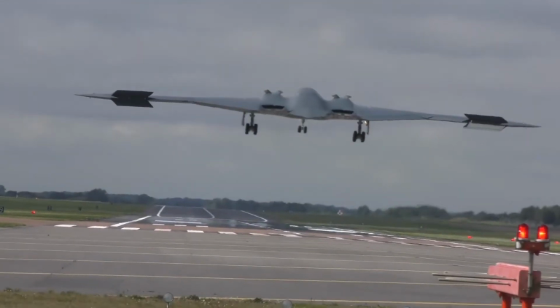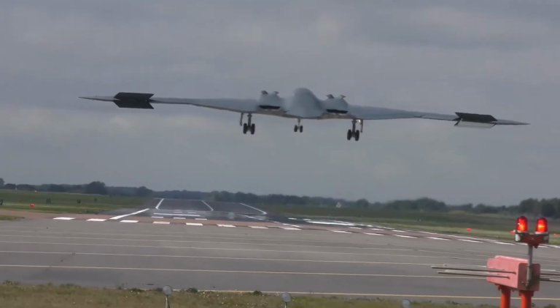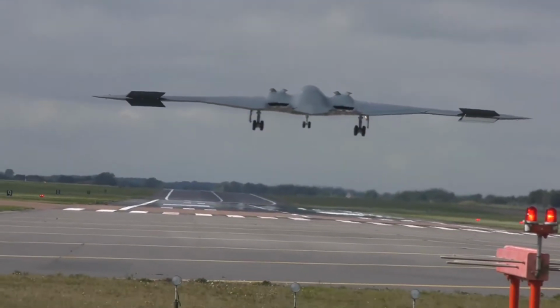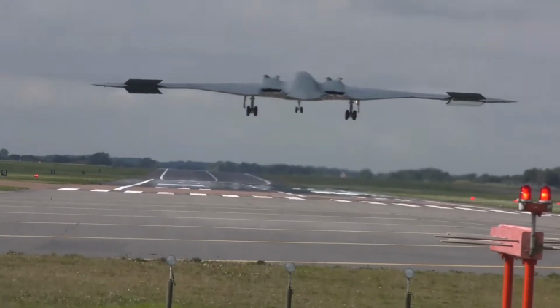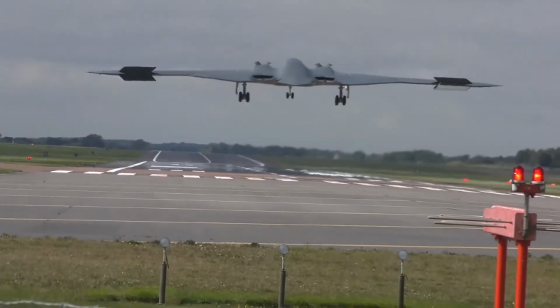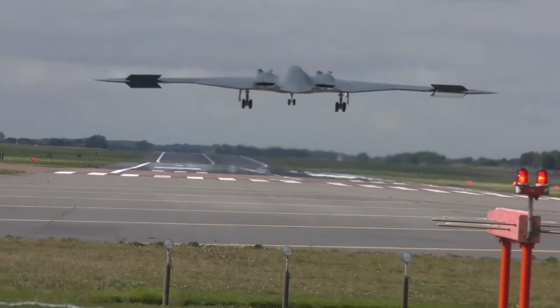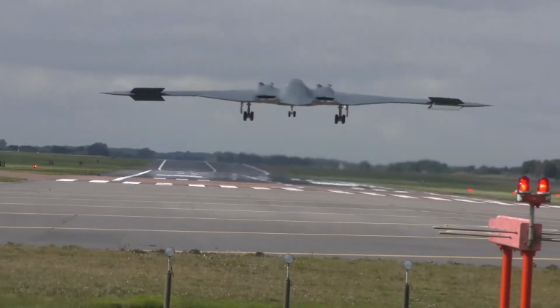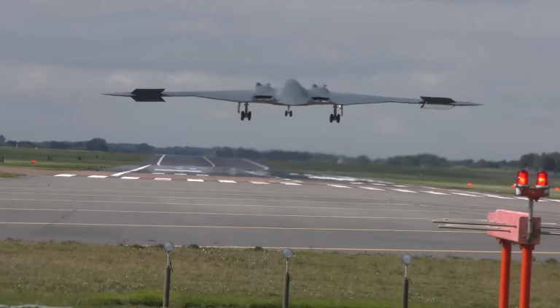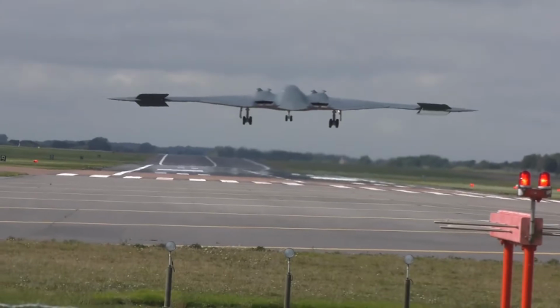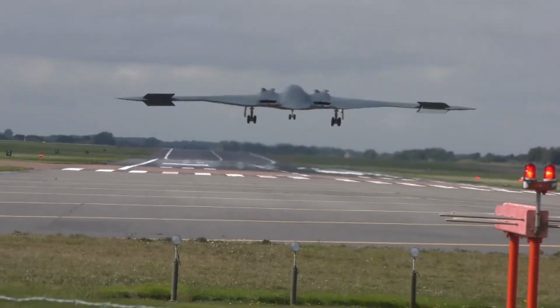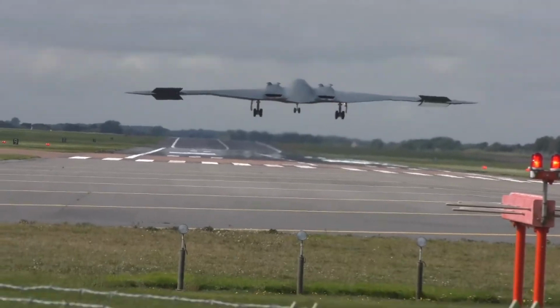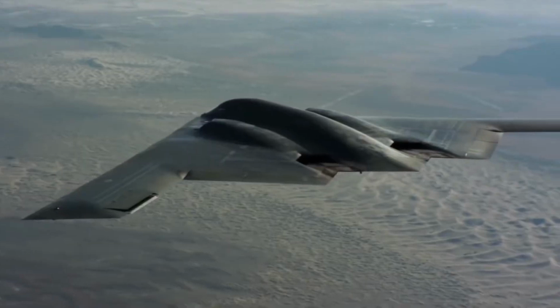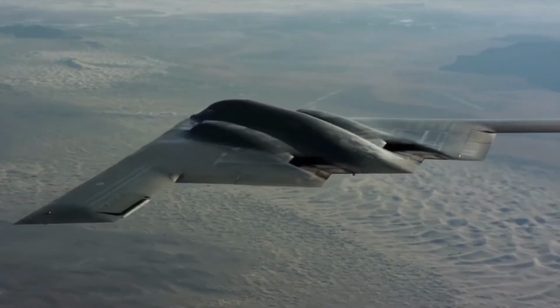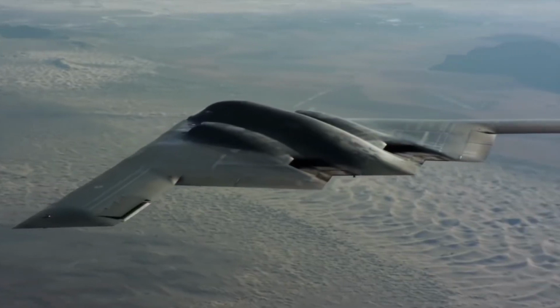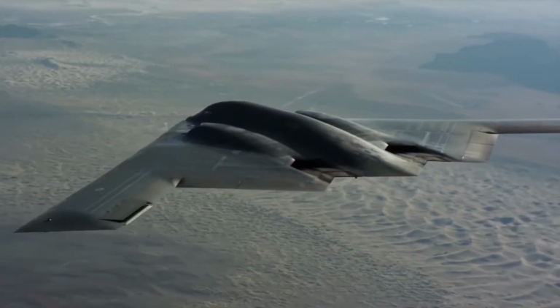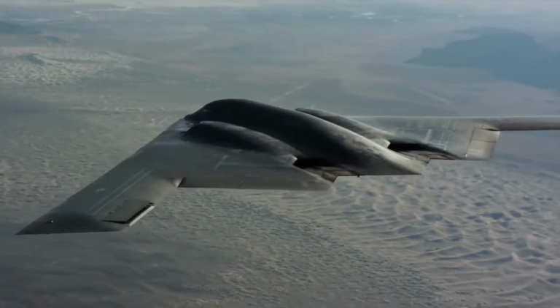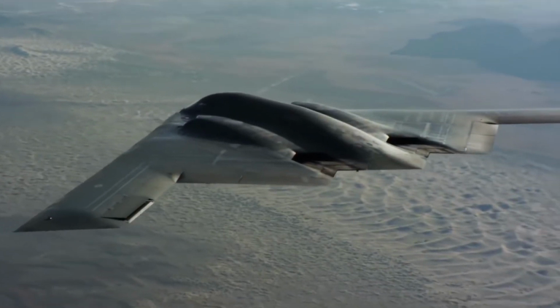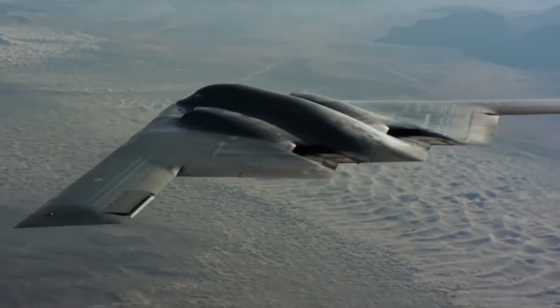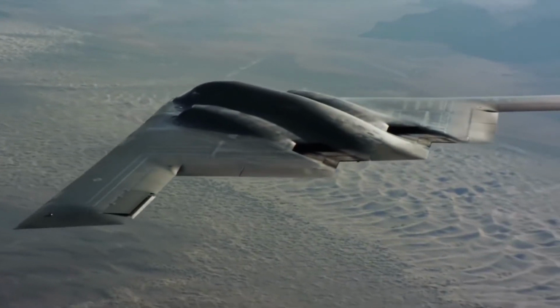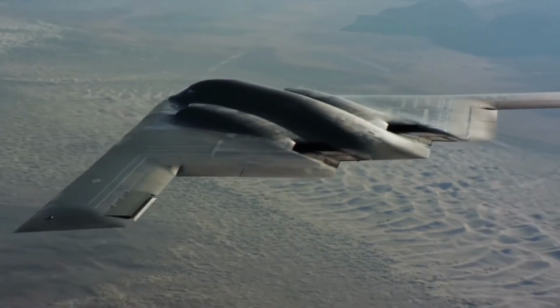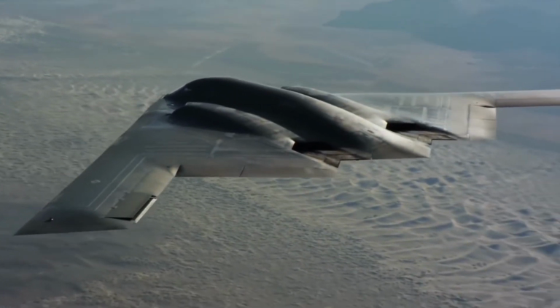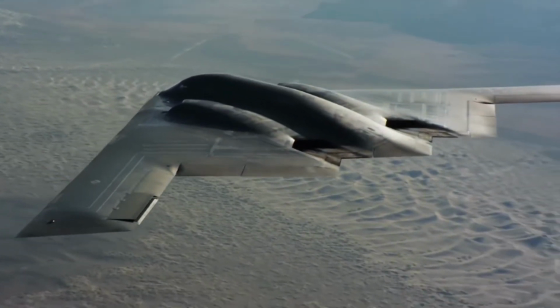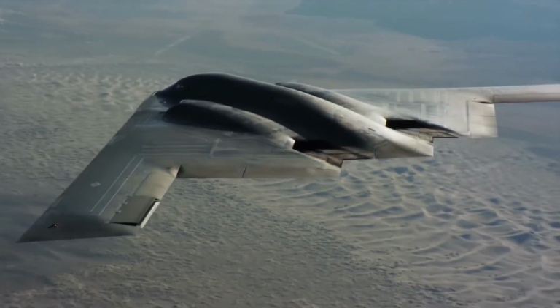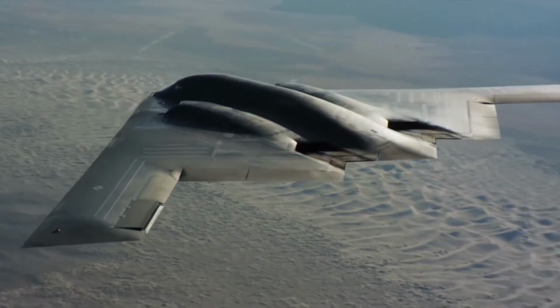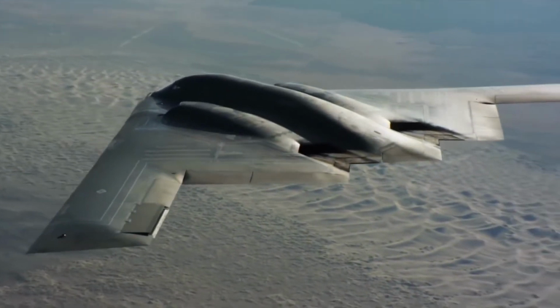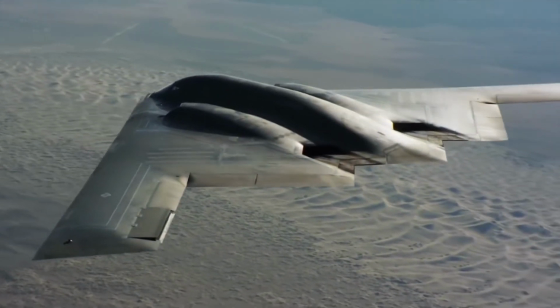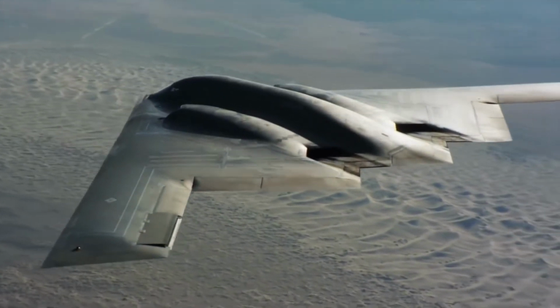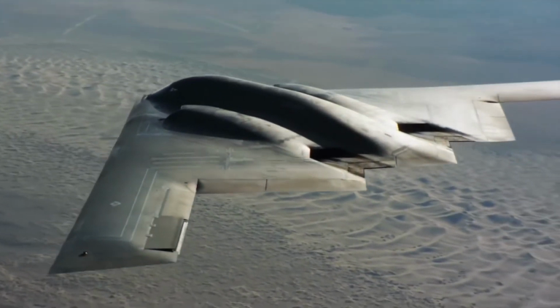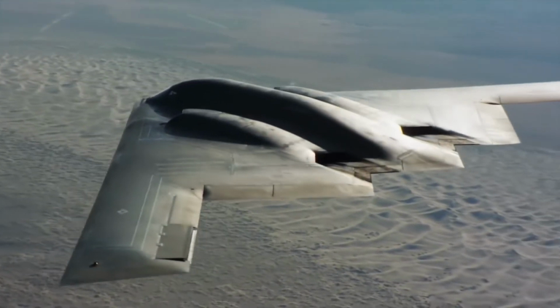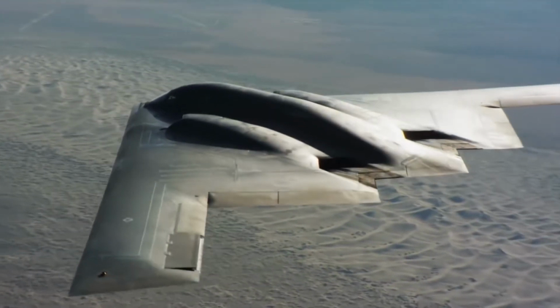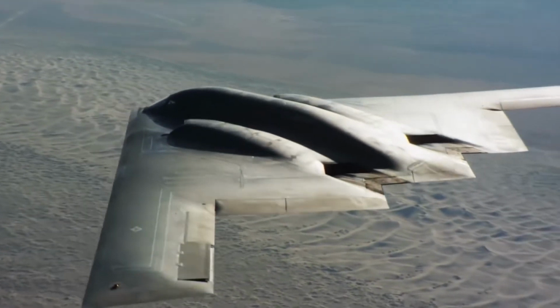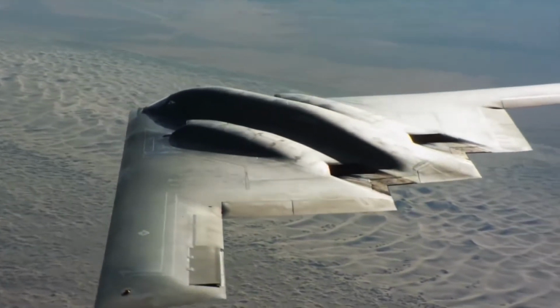It is very natural to wonder what makes this aircraft different from any other aircraft we know.